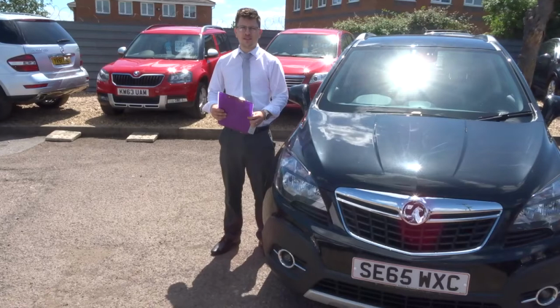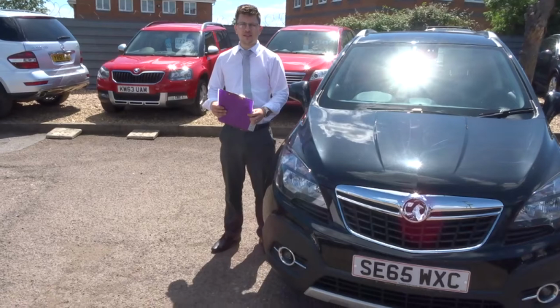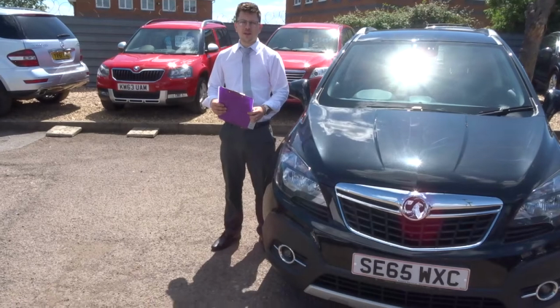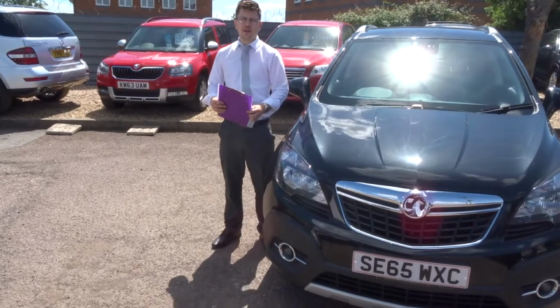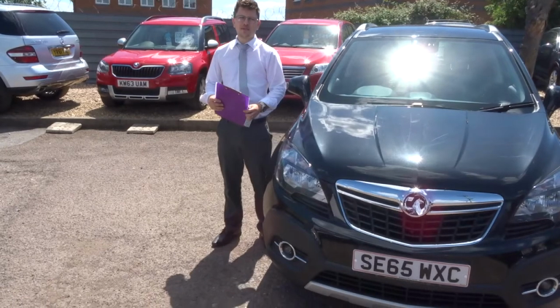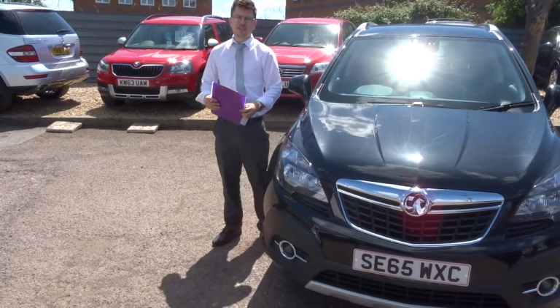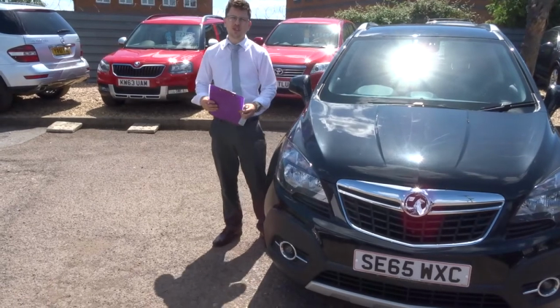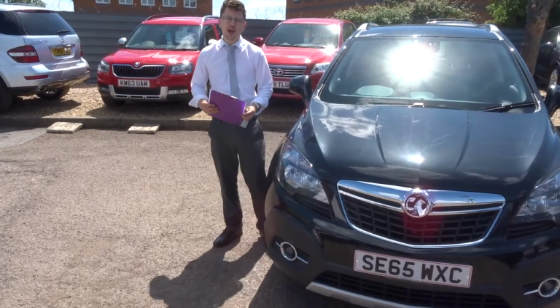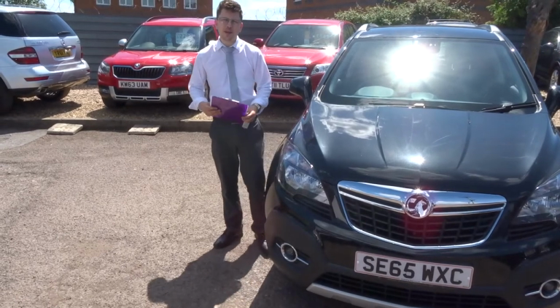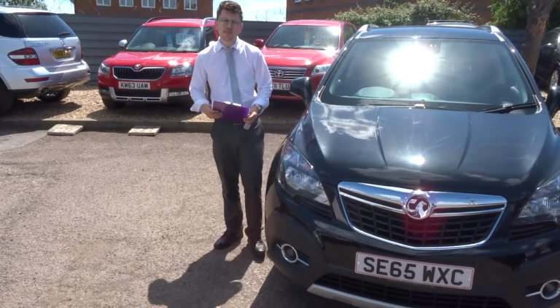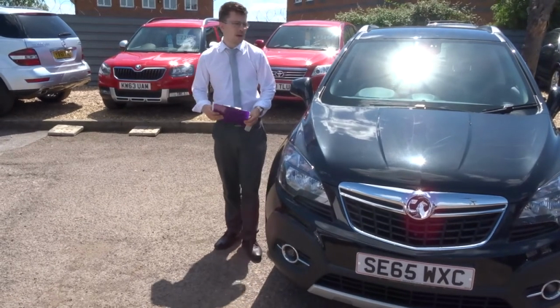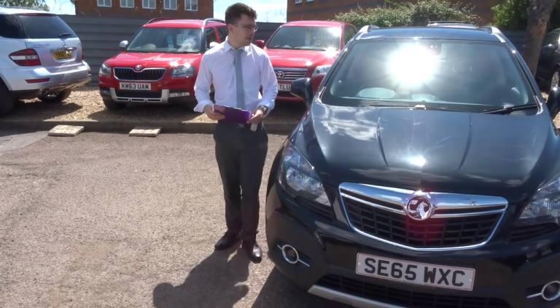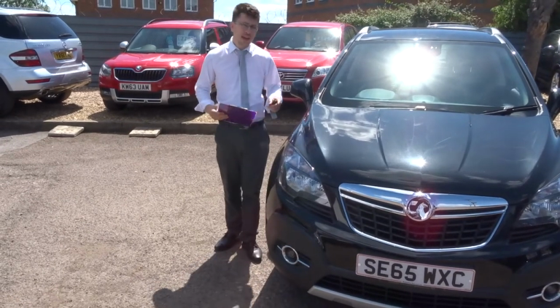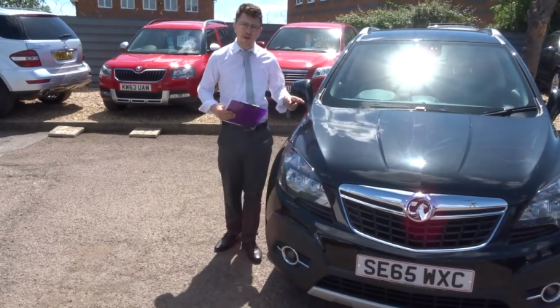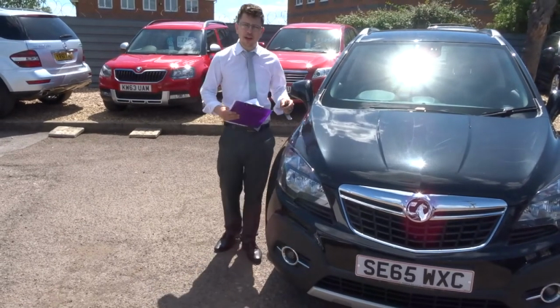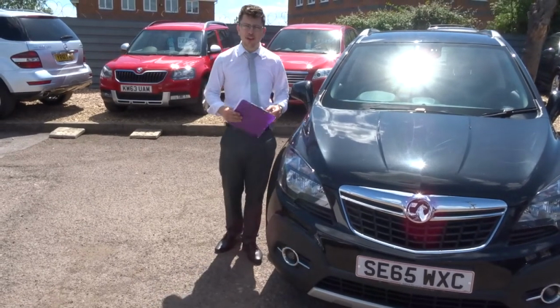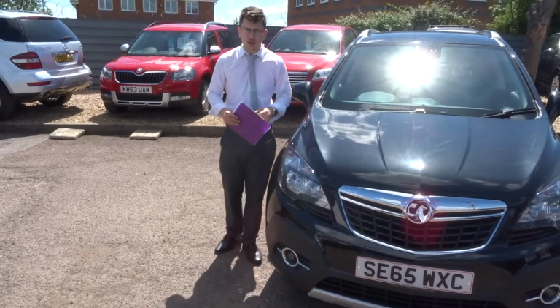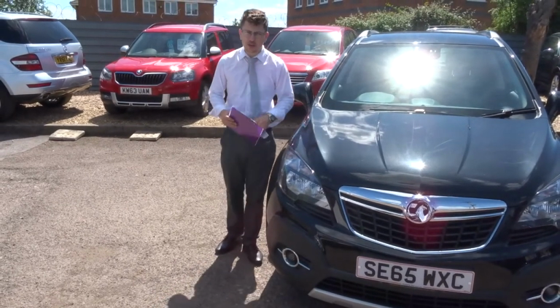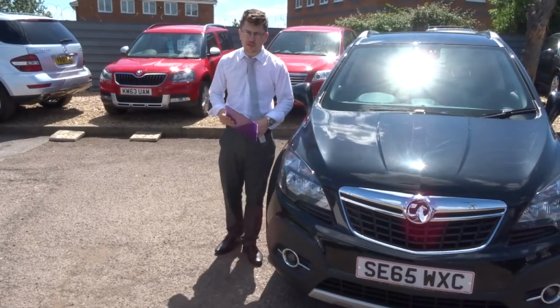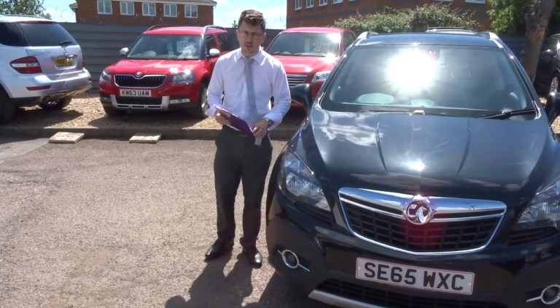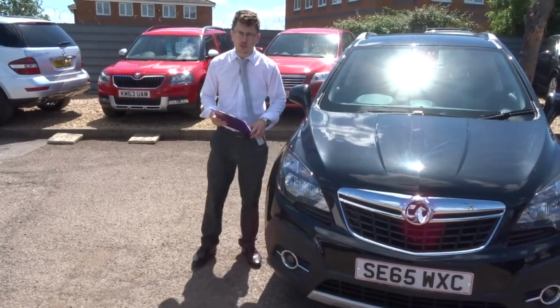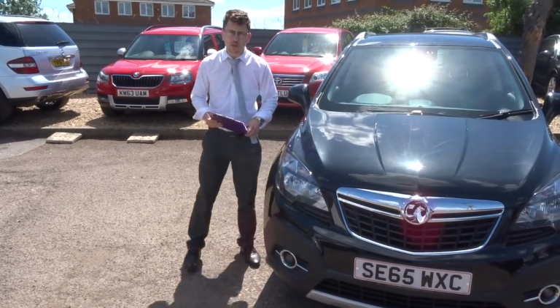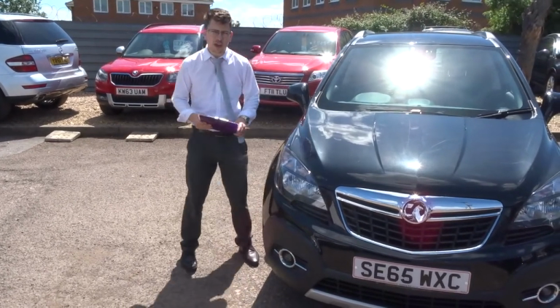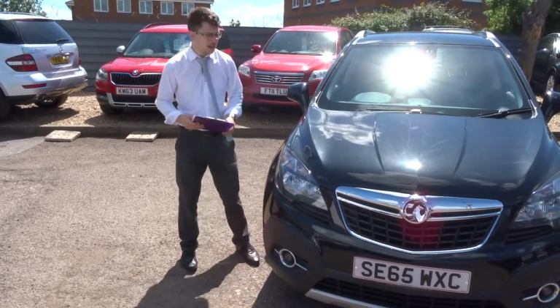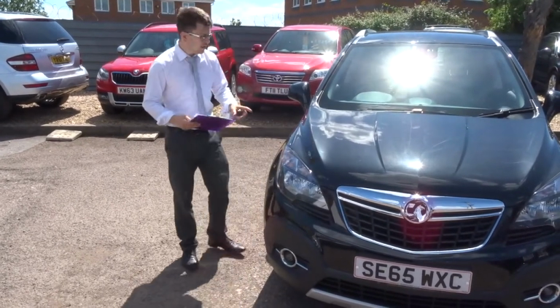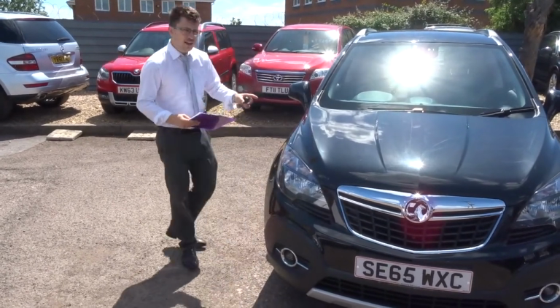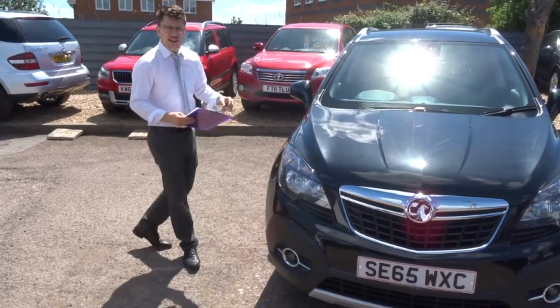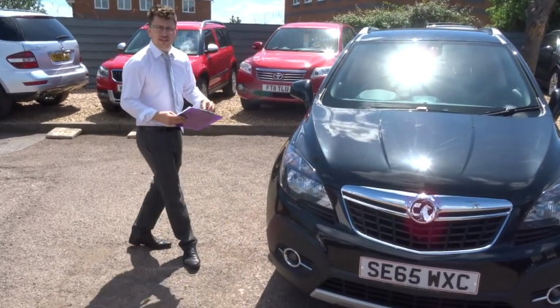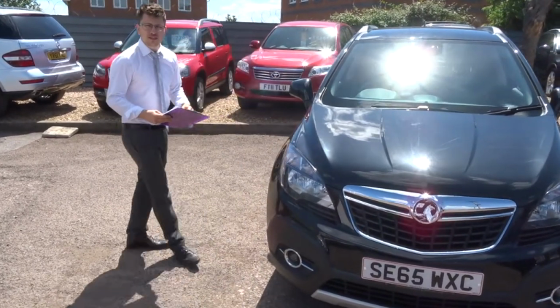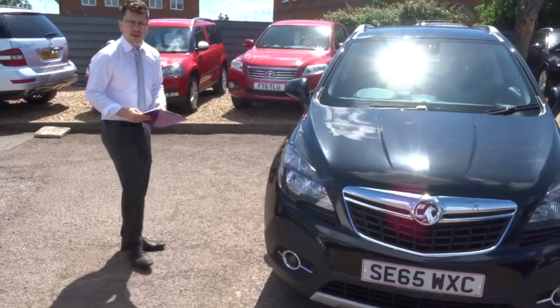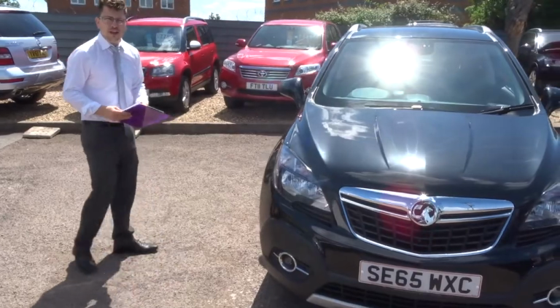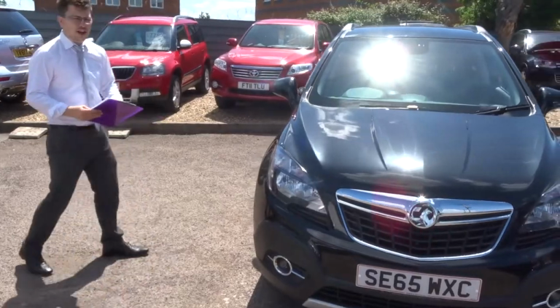Welcome to Country Car. My name is Tom. Here we have the gorgeous Vauxhall Mokka. Let's show you the car.